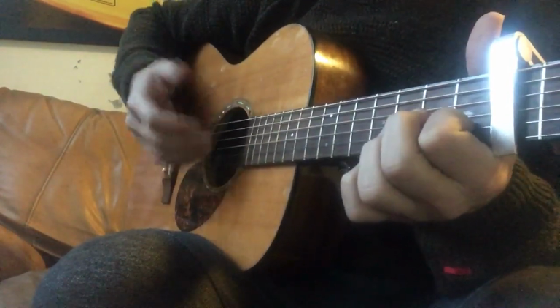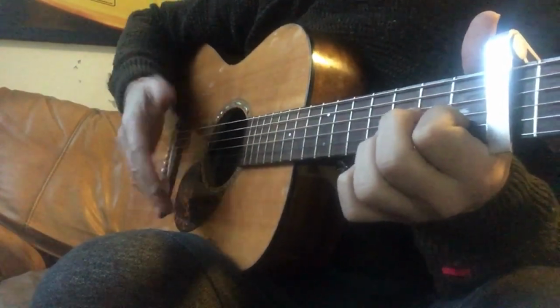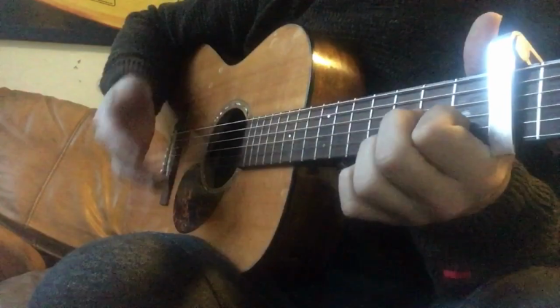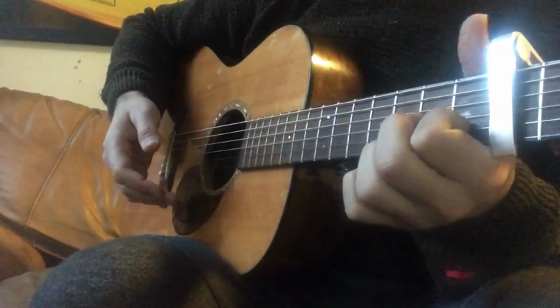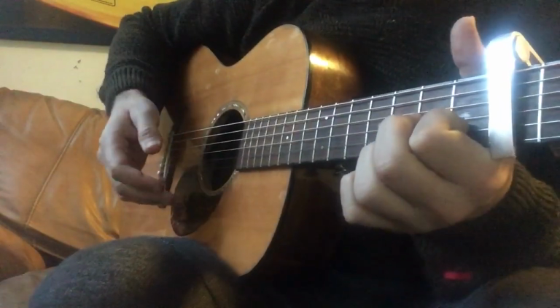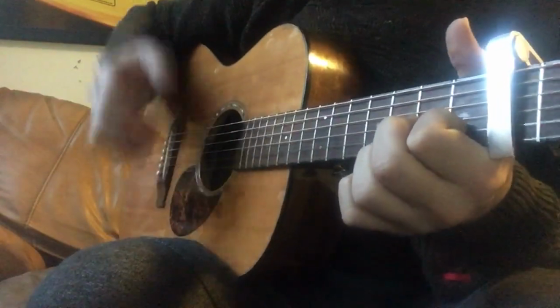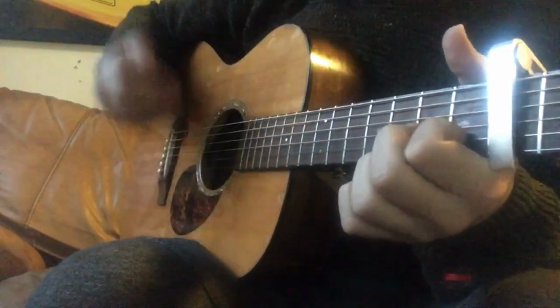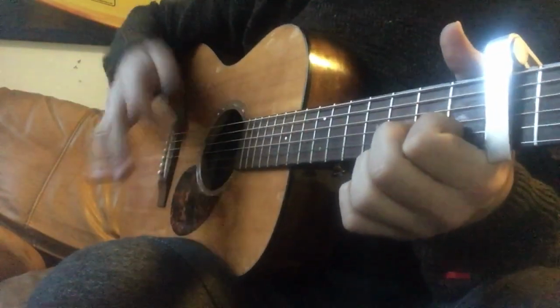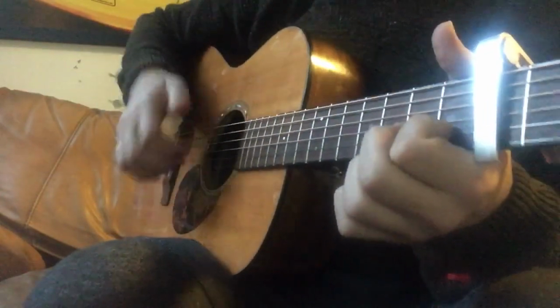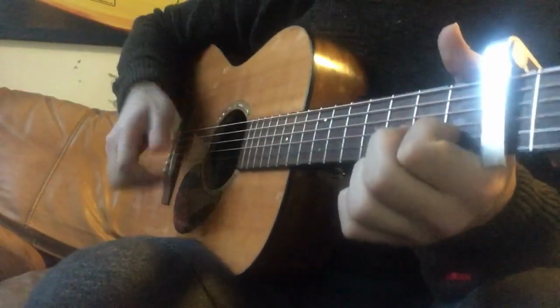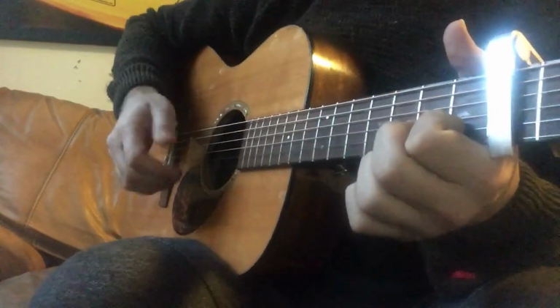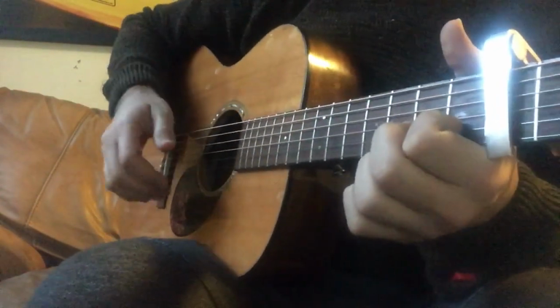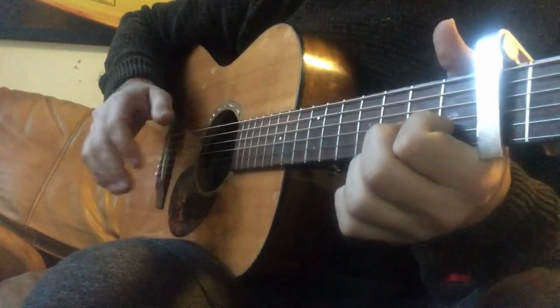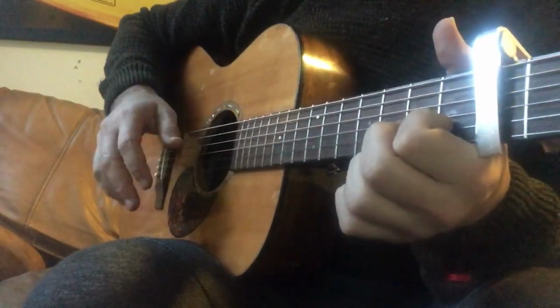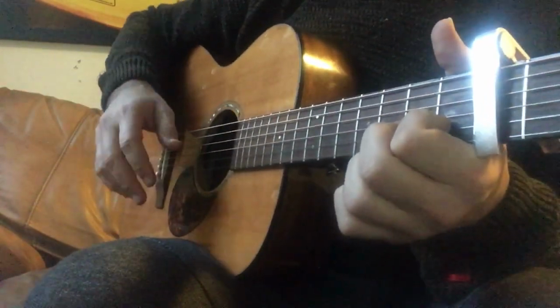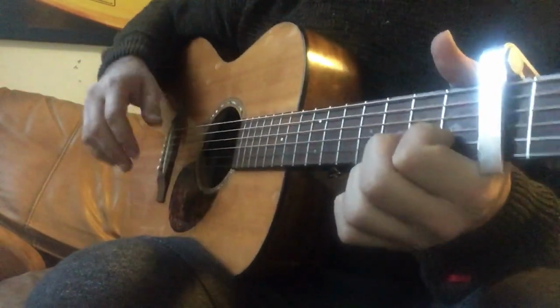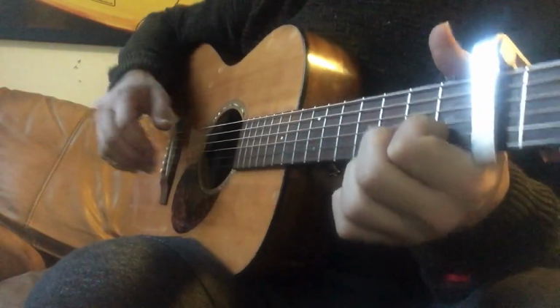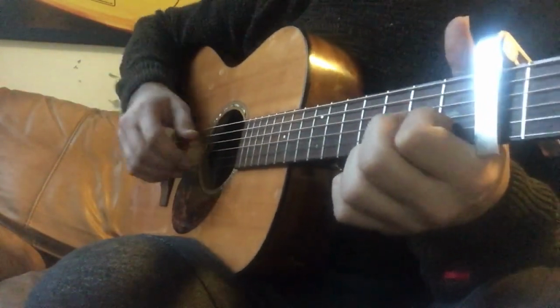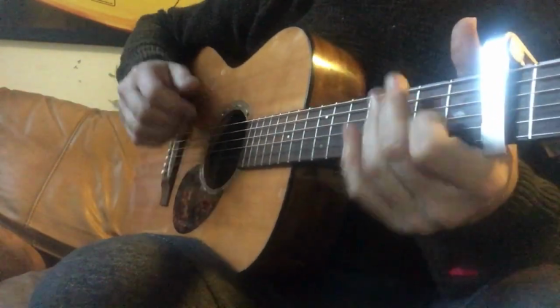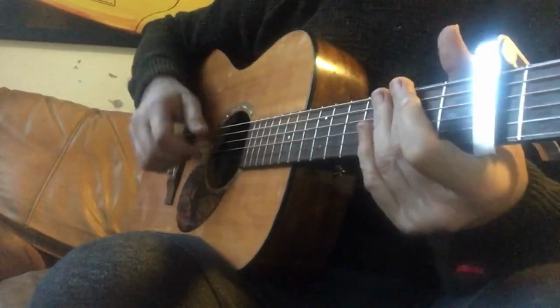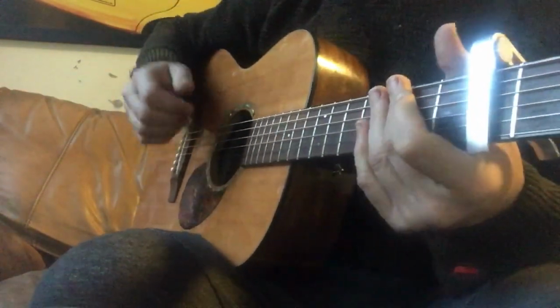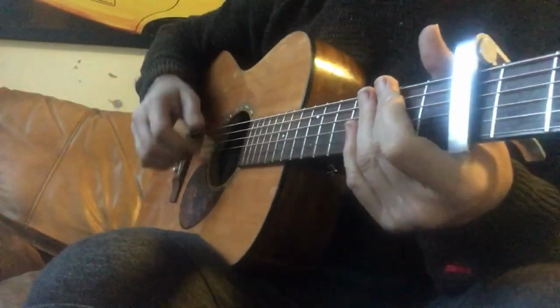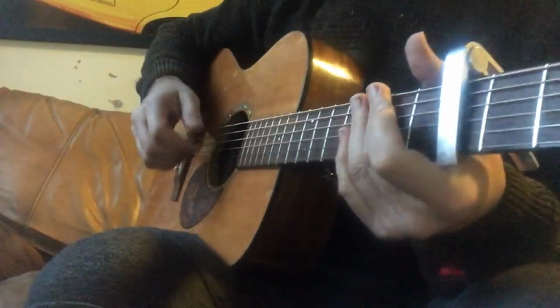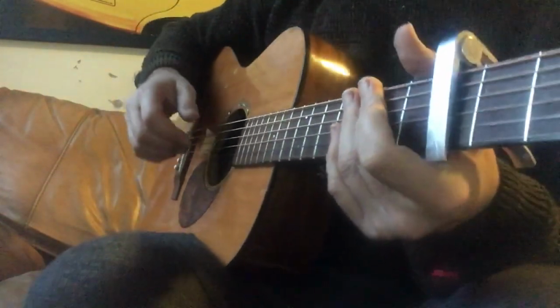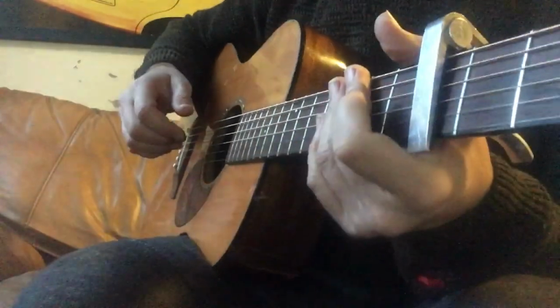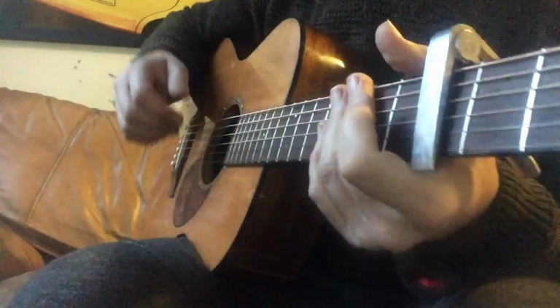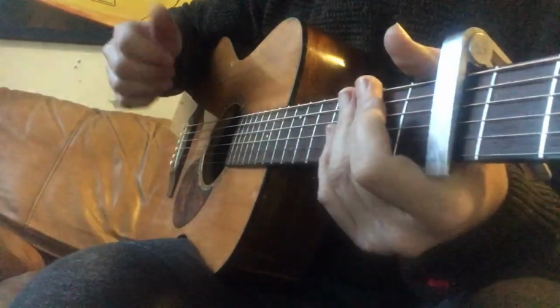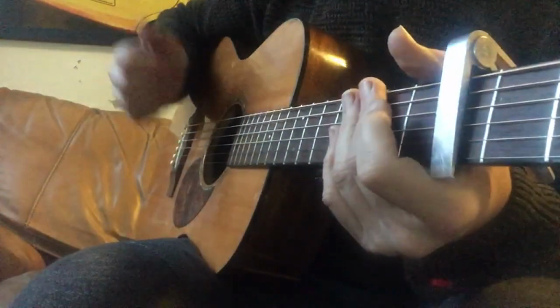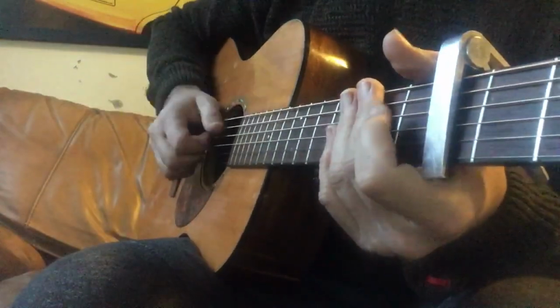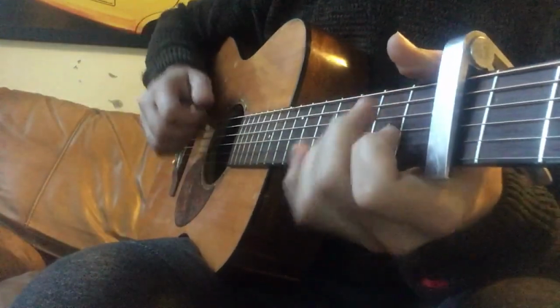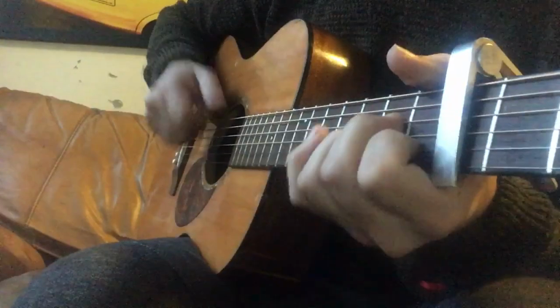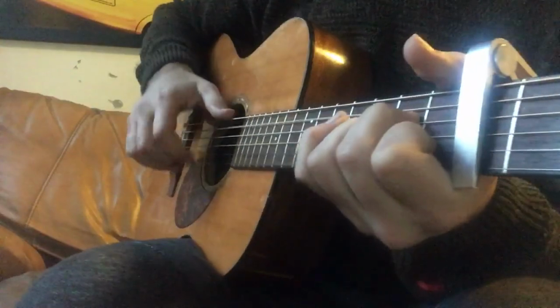How to do this very slow... and again regular tempo.